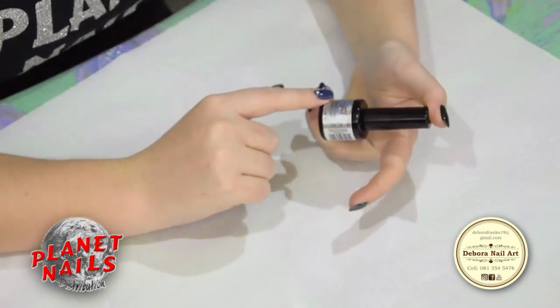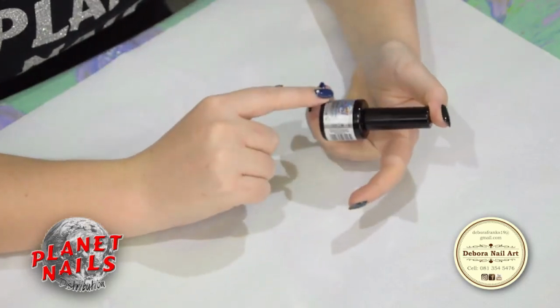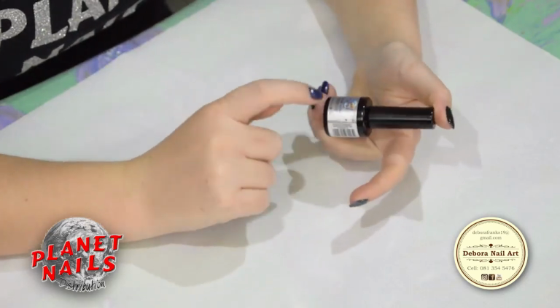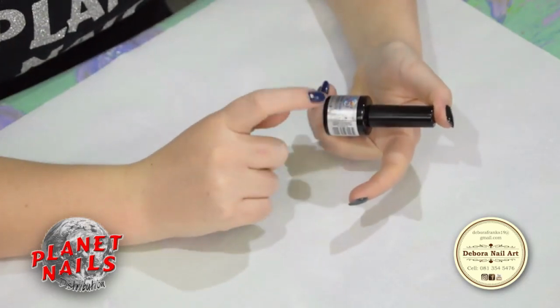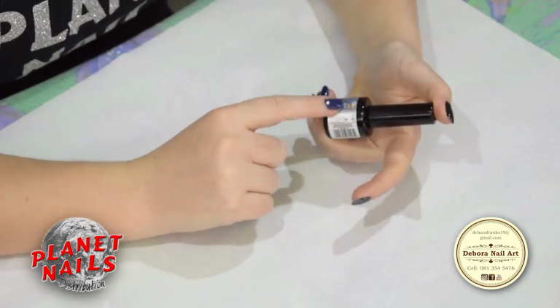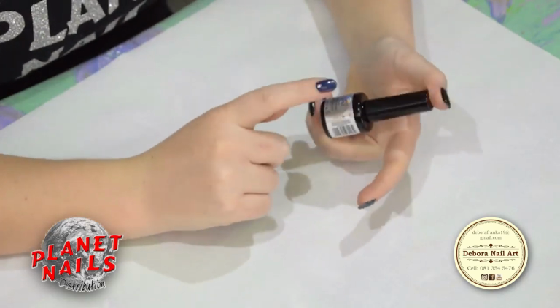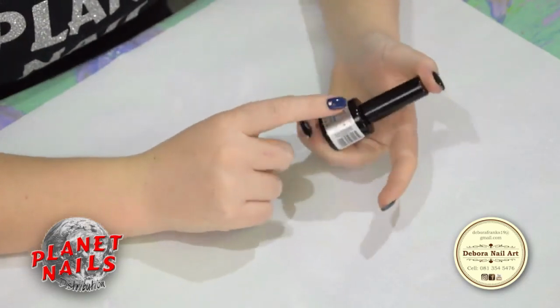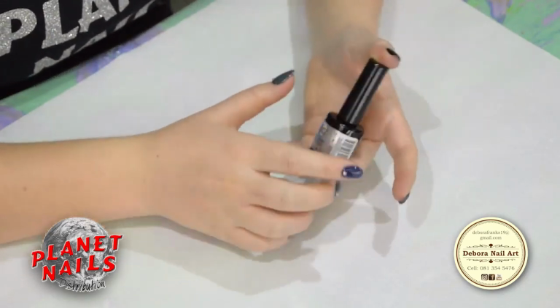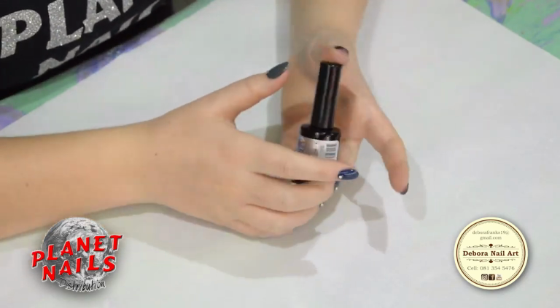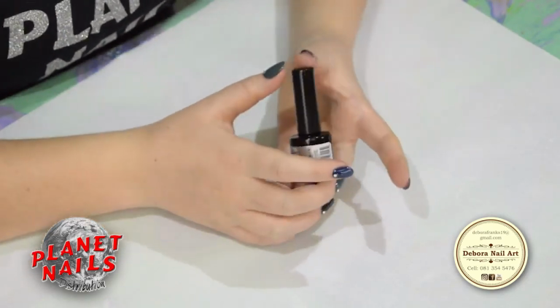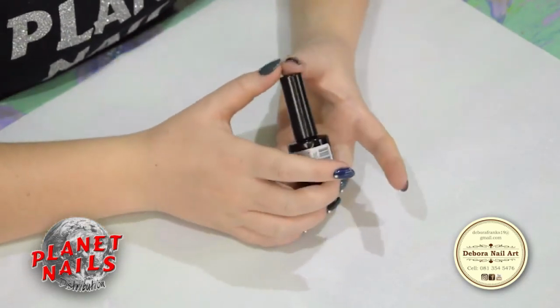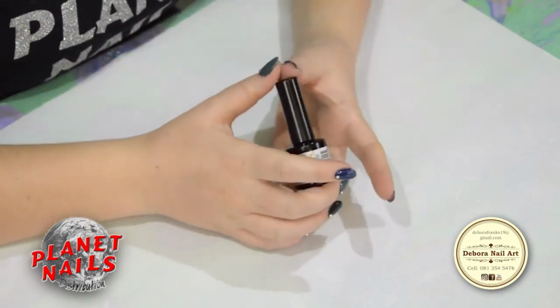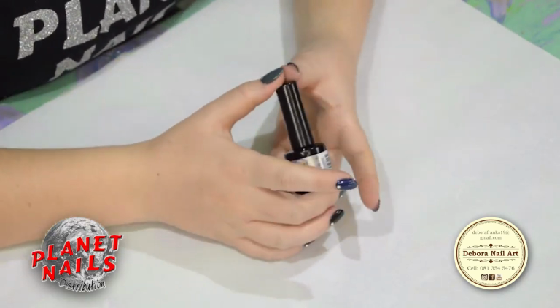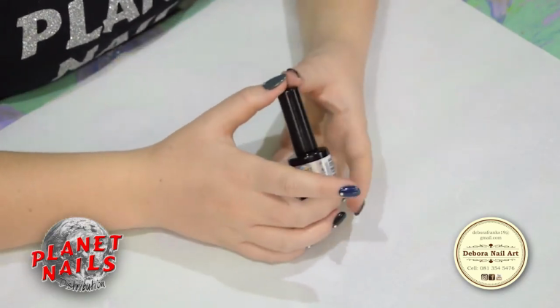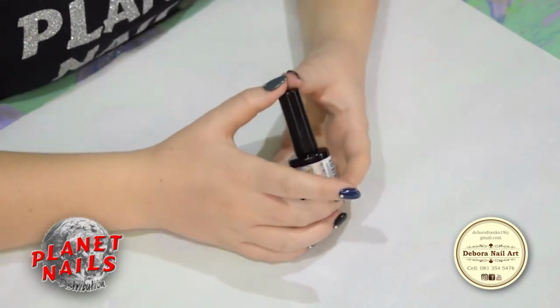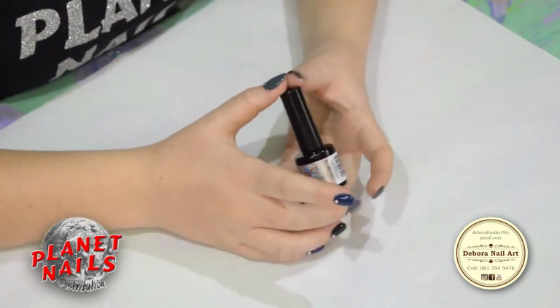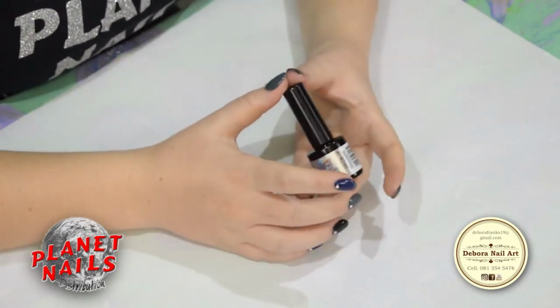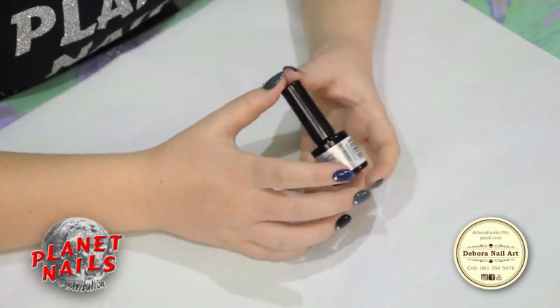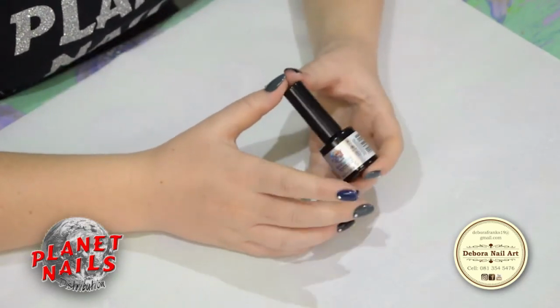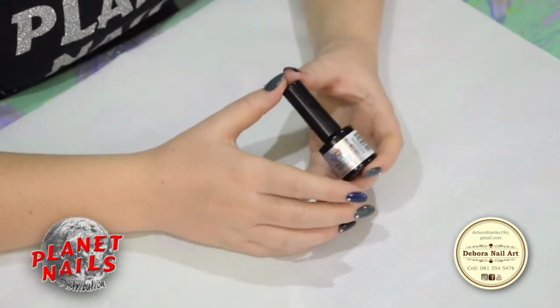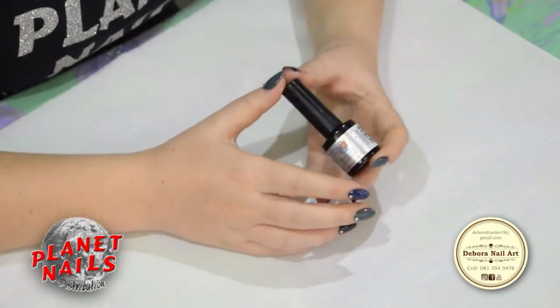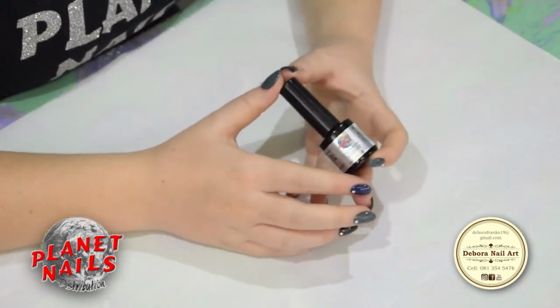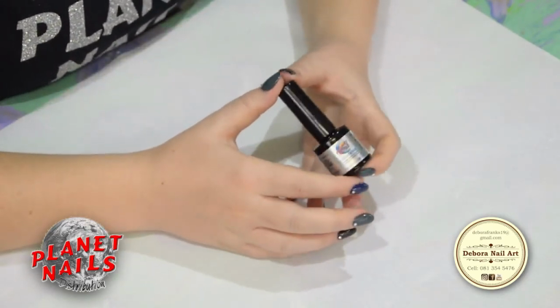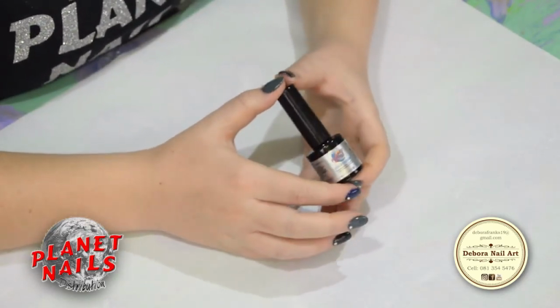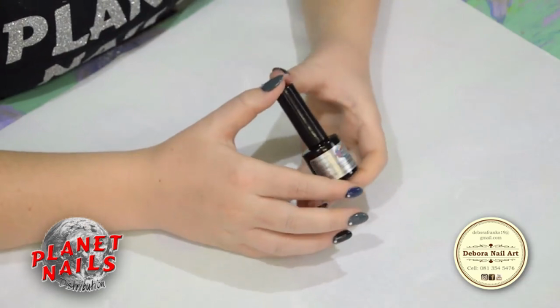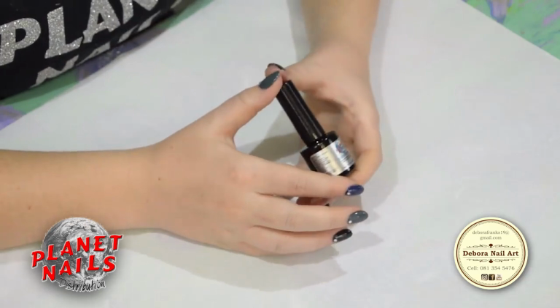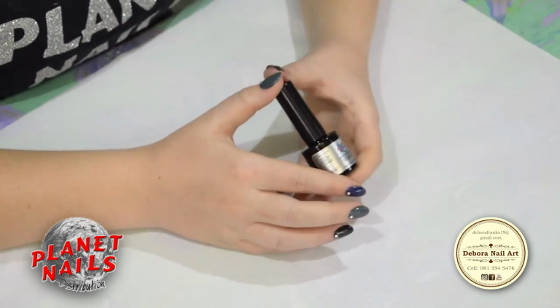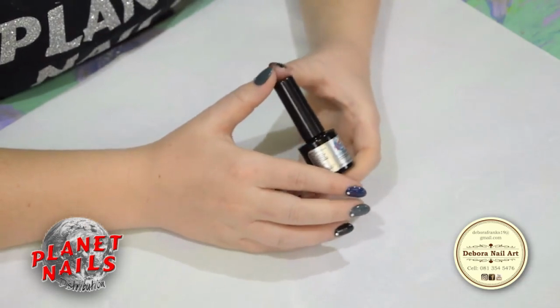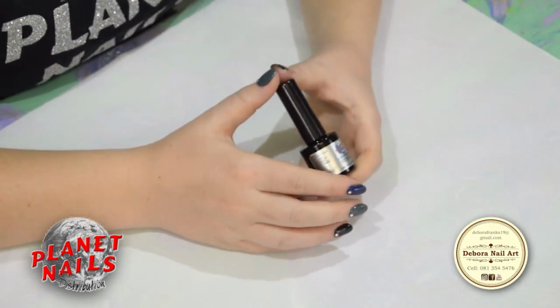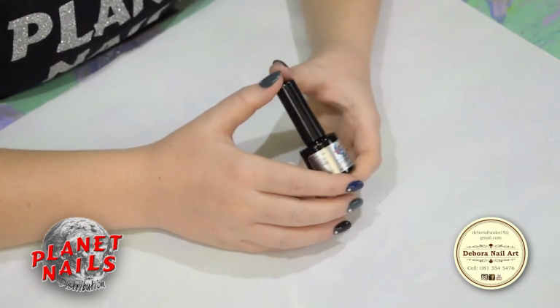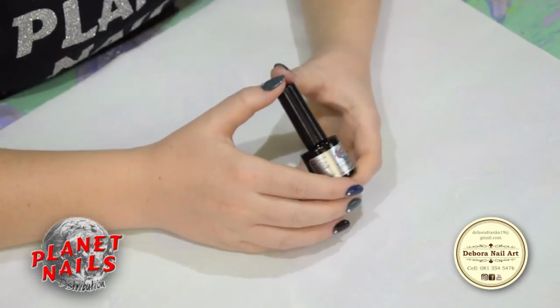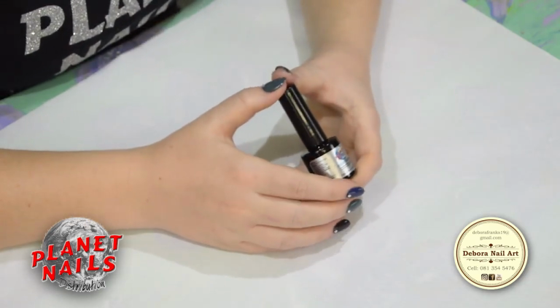Now this product is acid-free so it won't damage your nails at all.